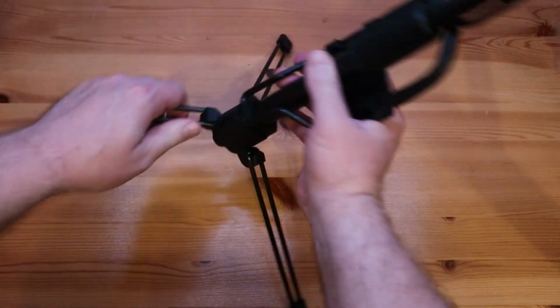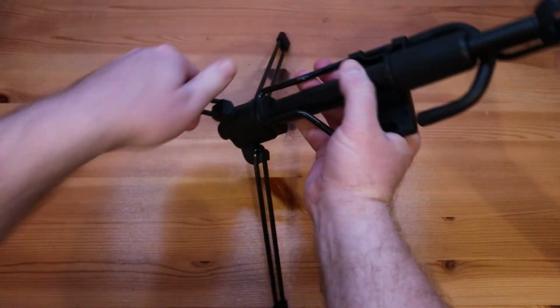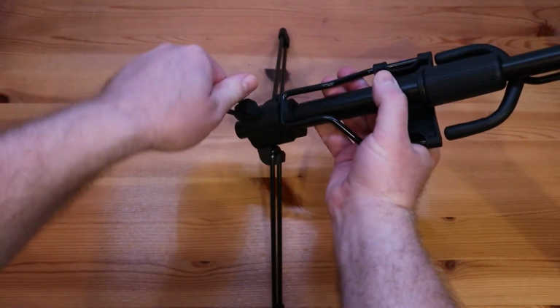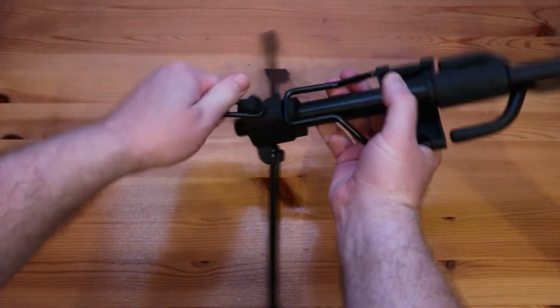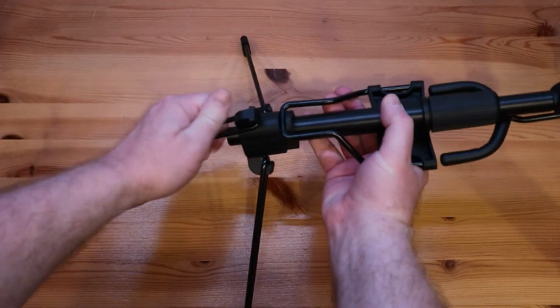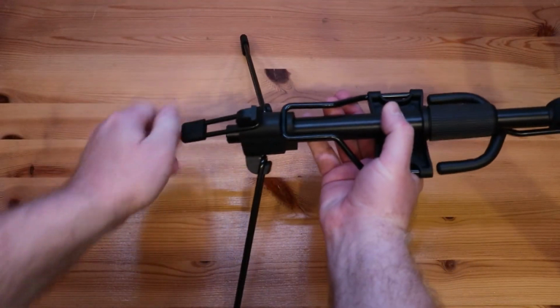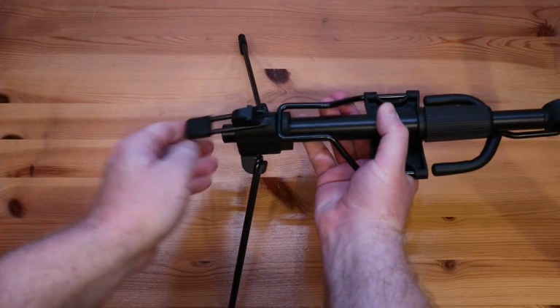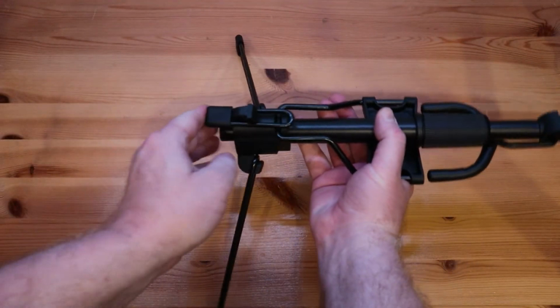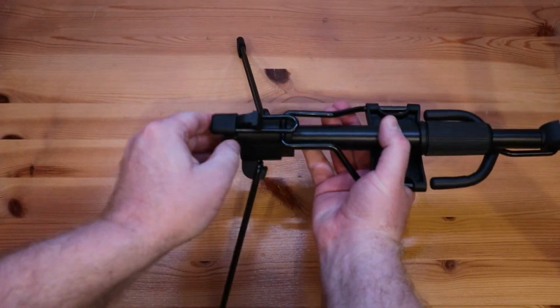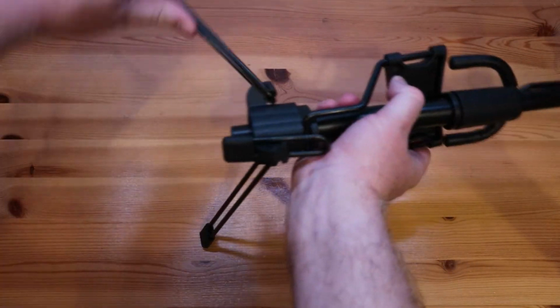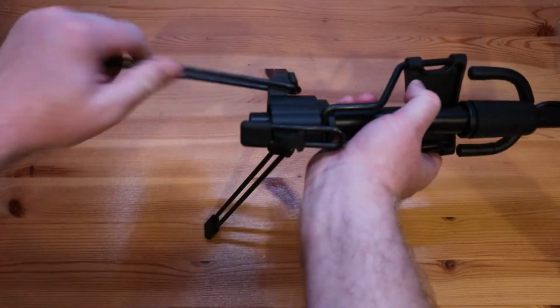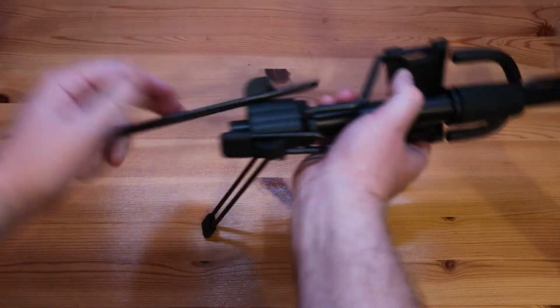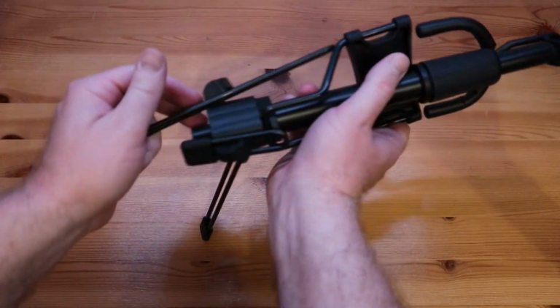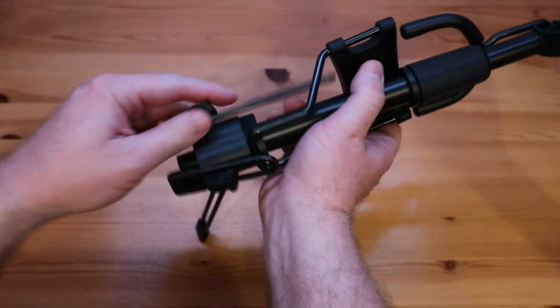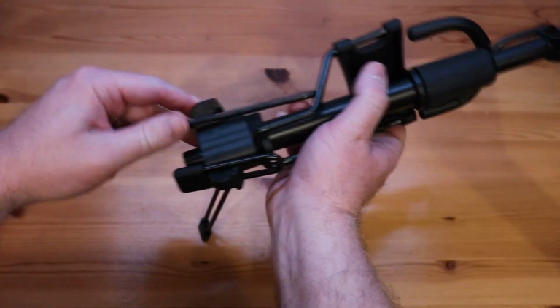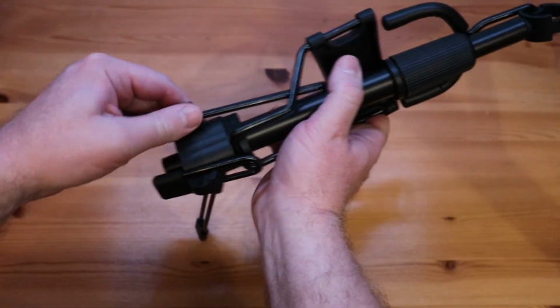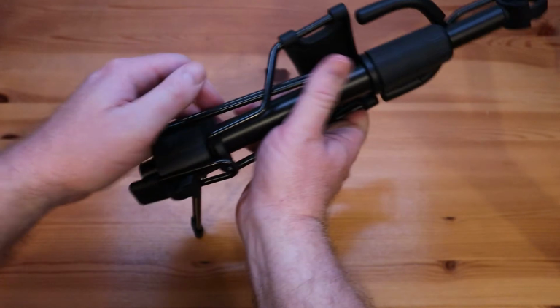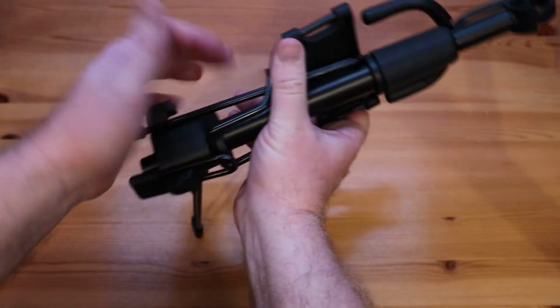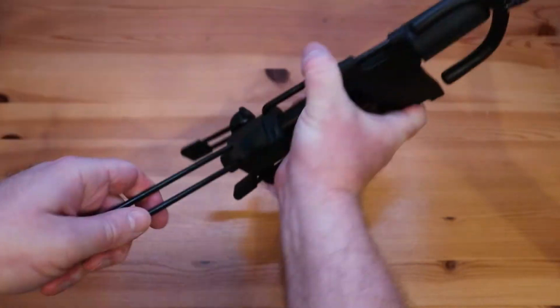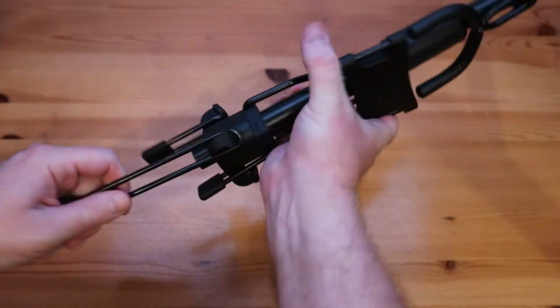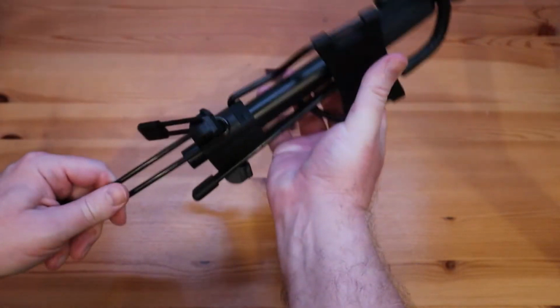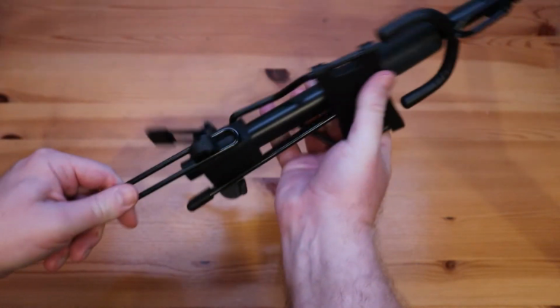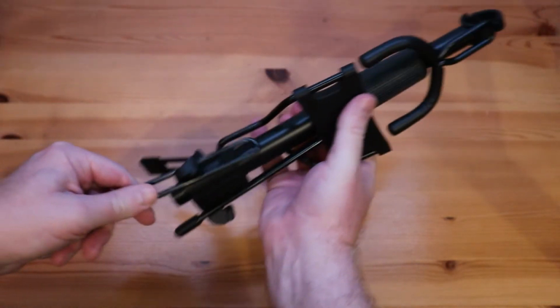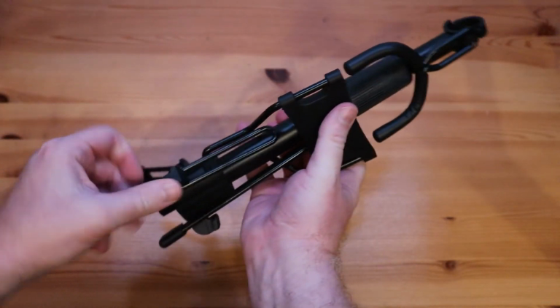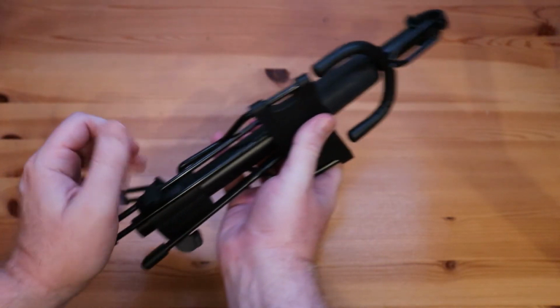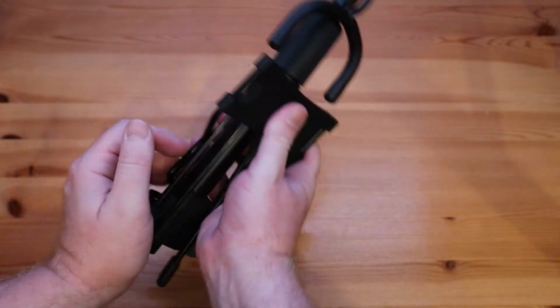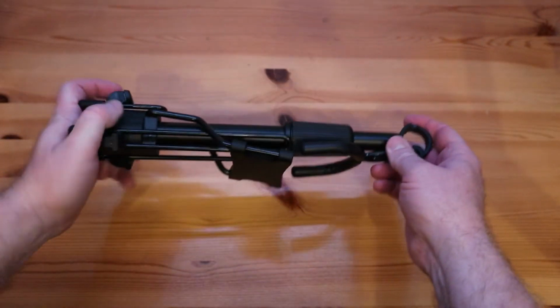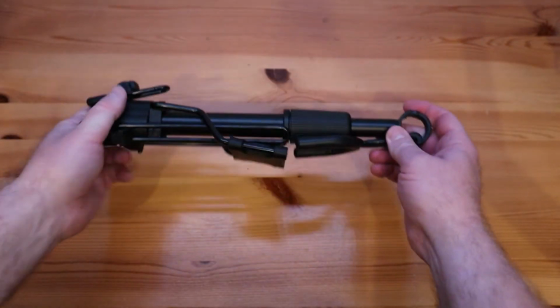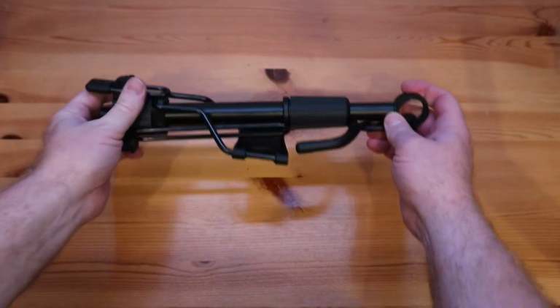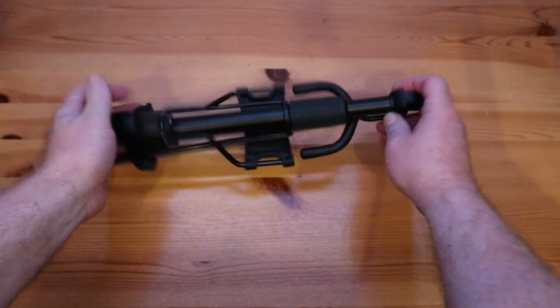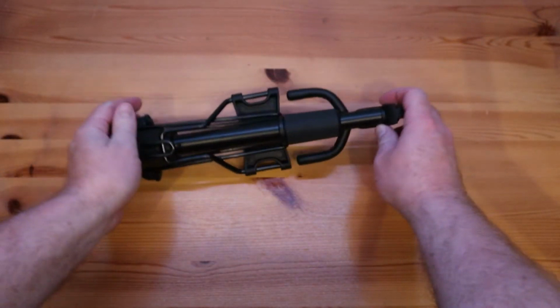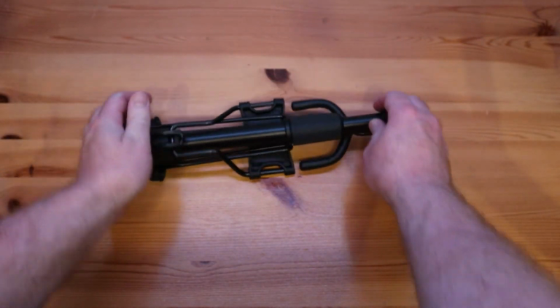There's not a lot to say about the stand — it is easy to assemble and it is lightweight yet sturdy.